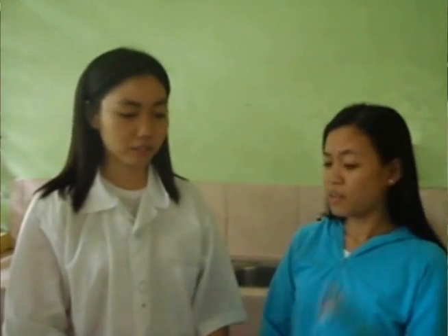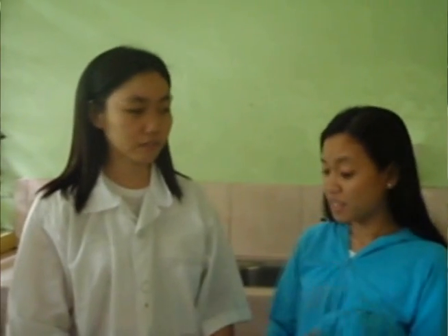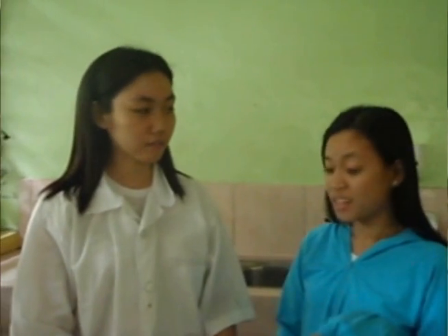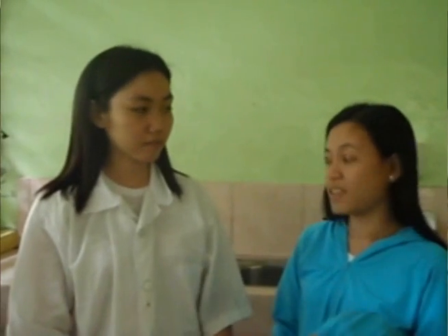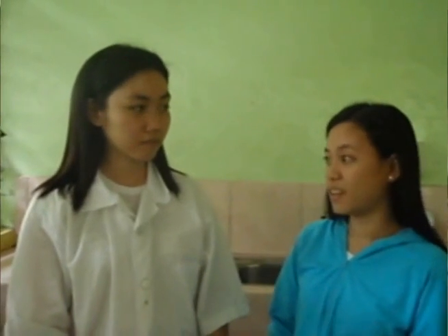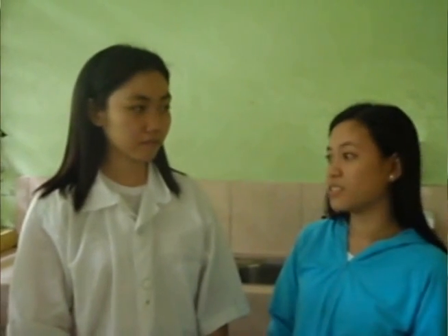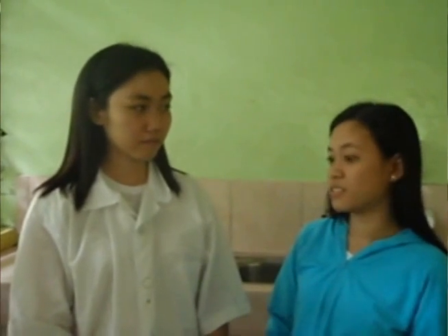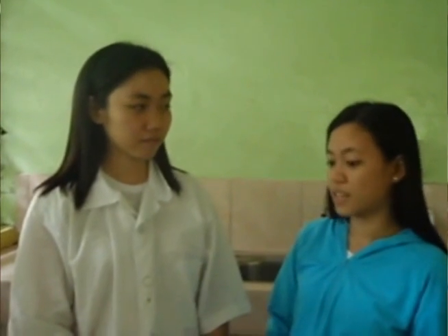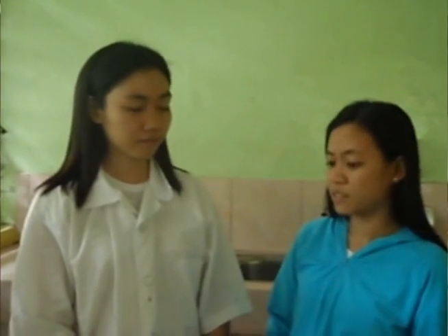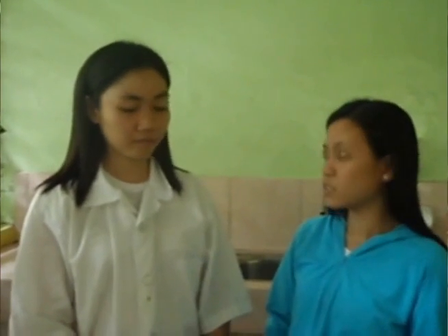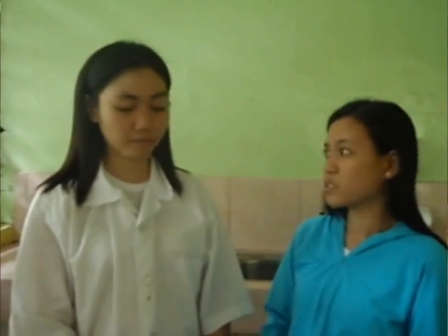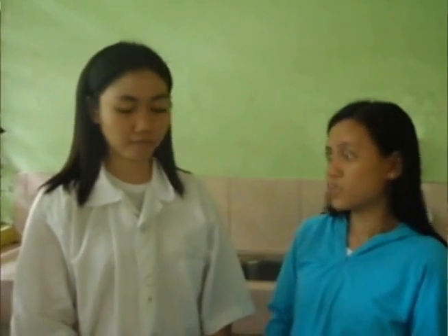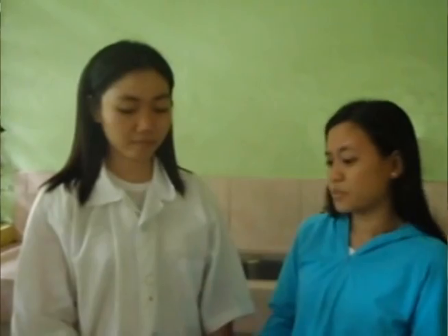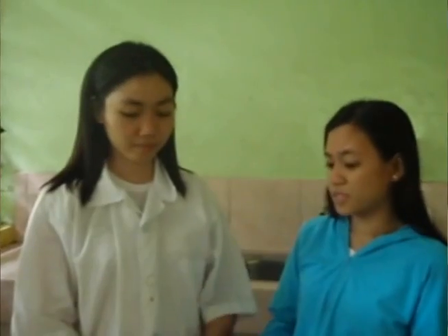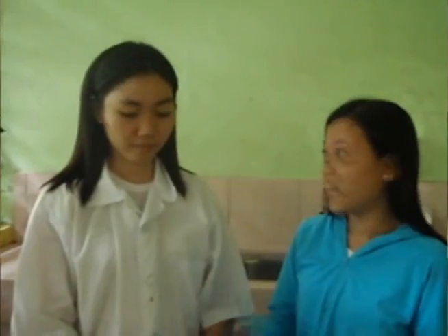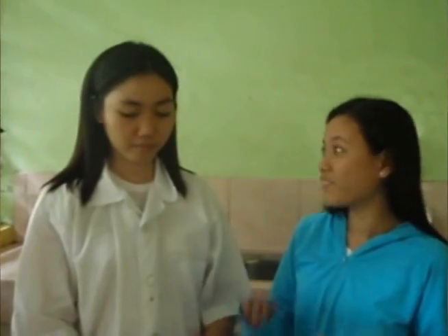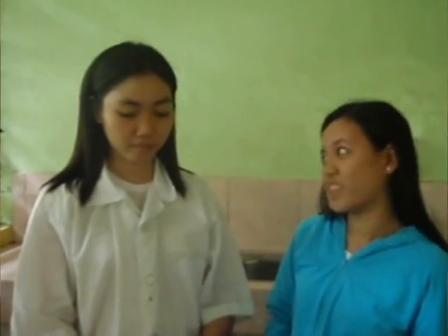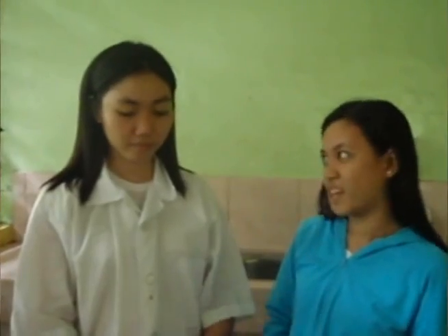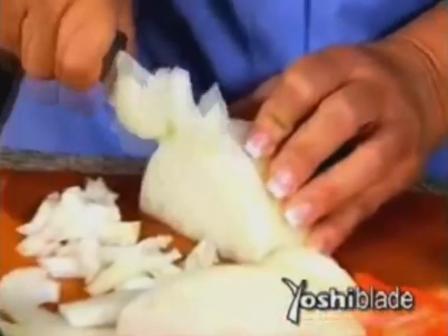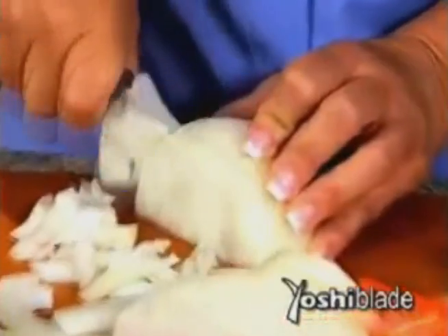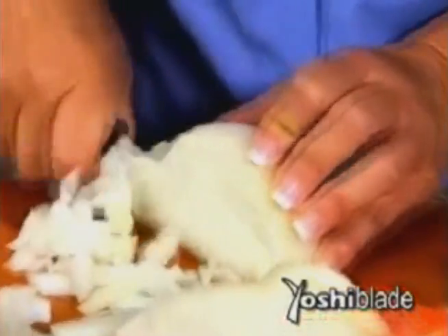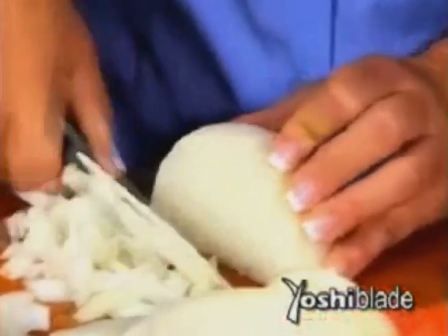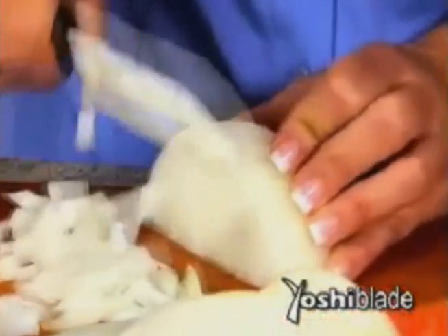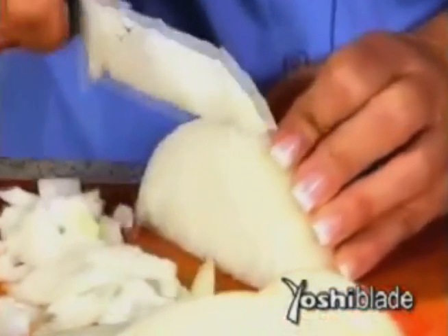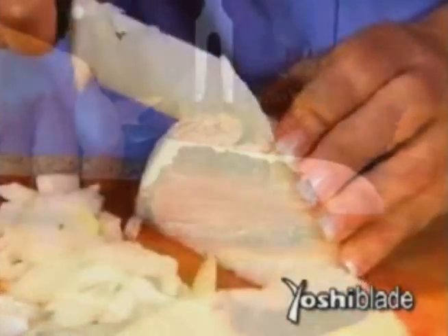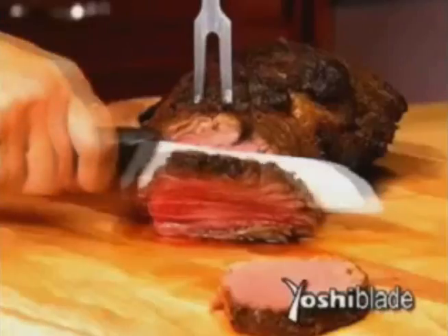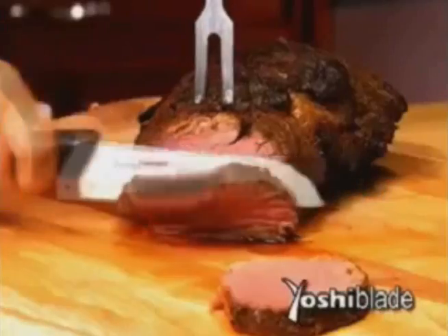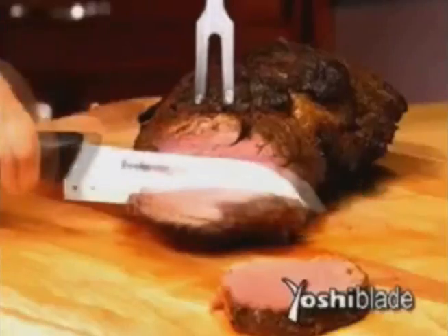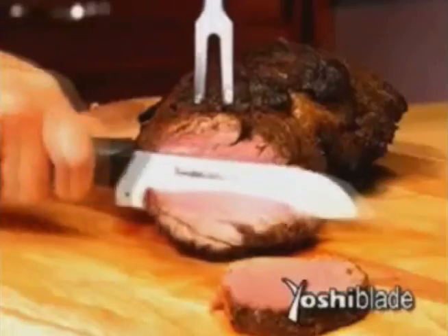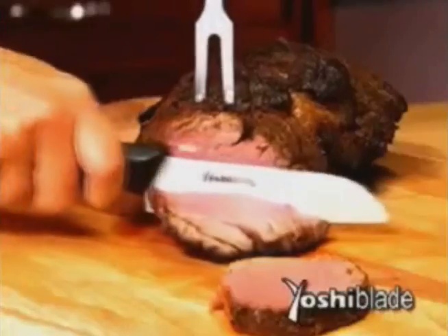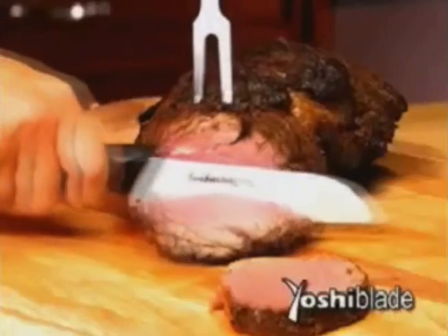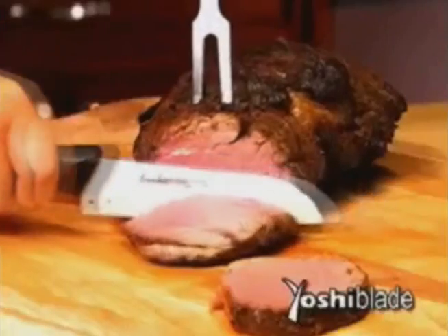I really like this knife. This will be a knife I go to for everything. The knife is actually doing the work. Oh, that is beautiful.